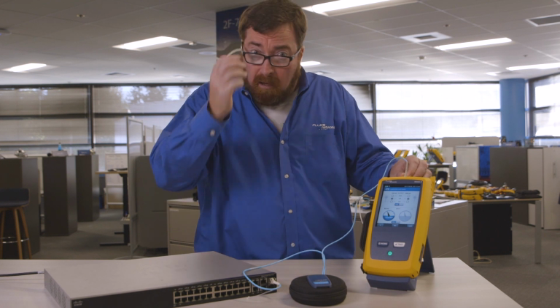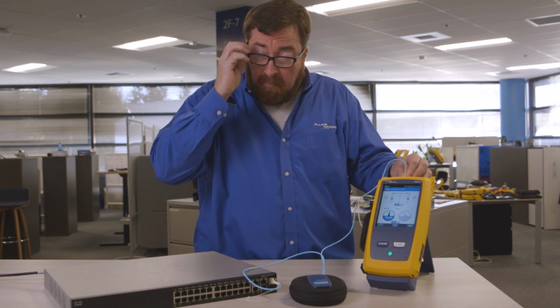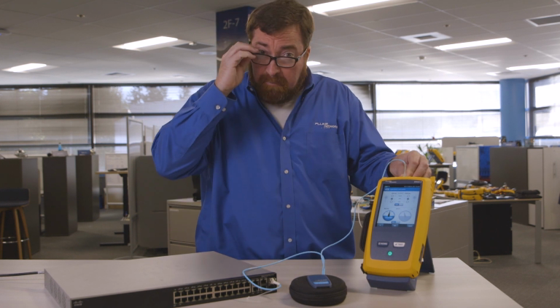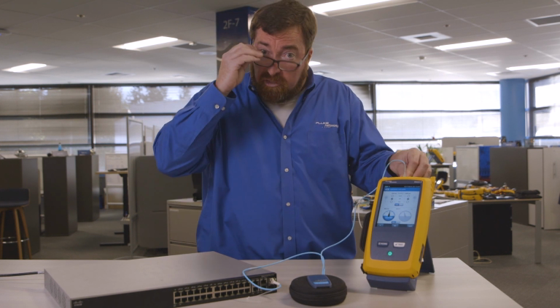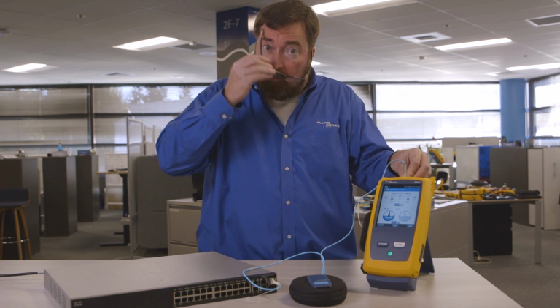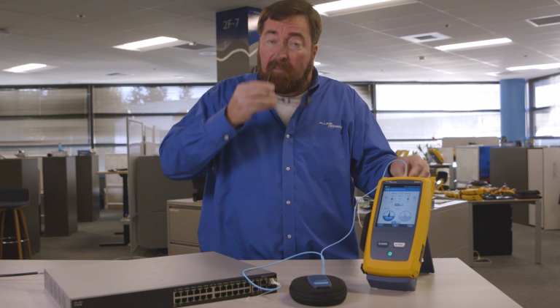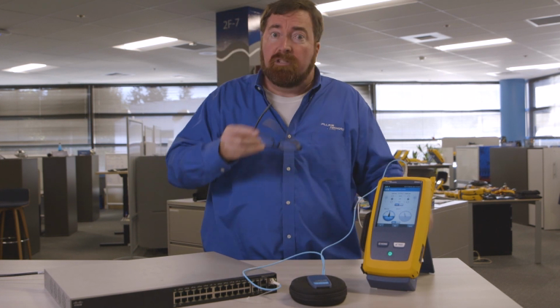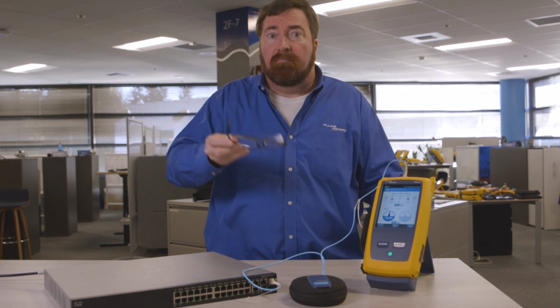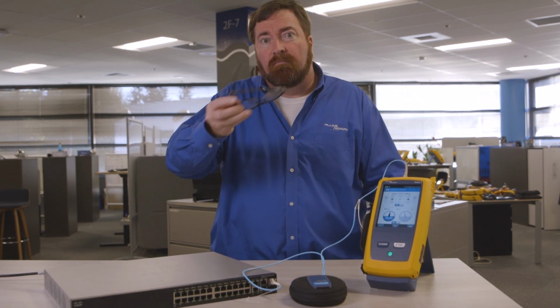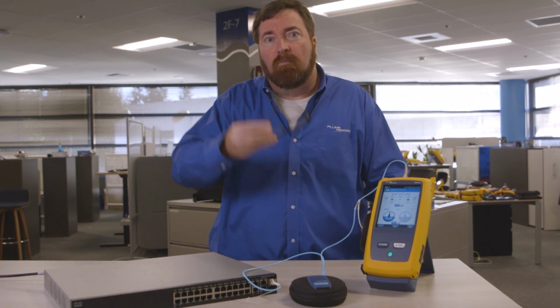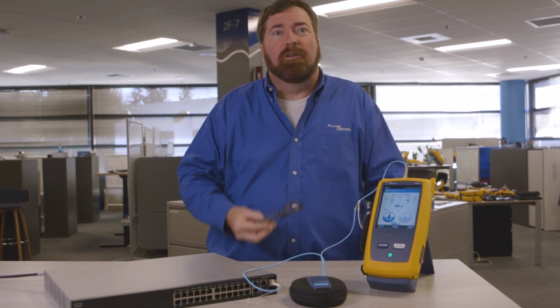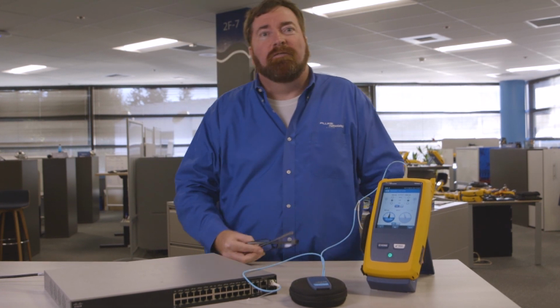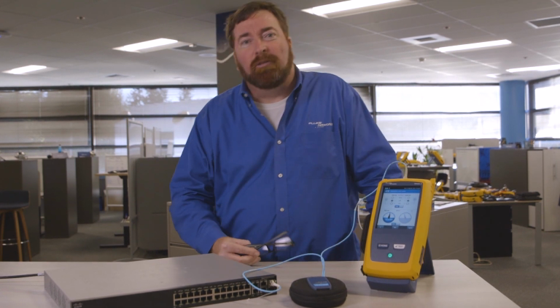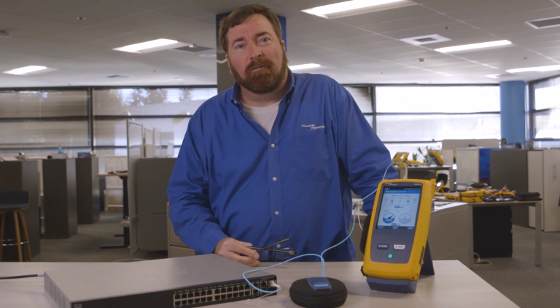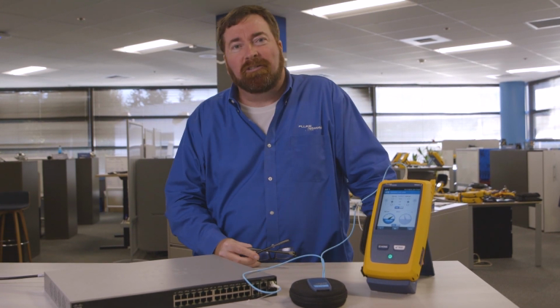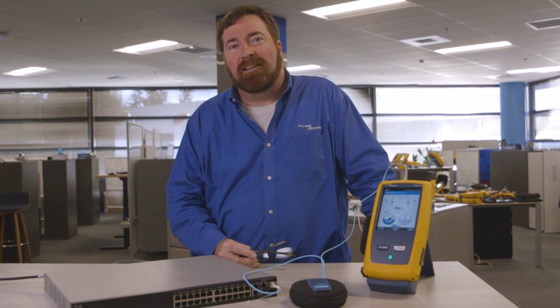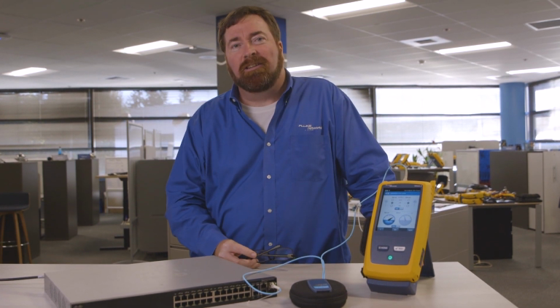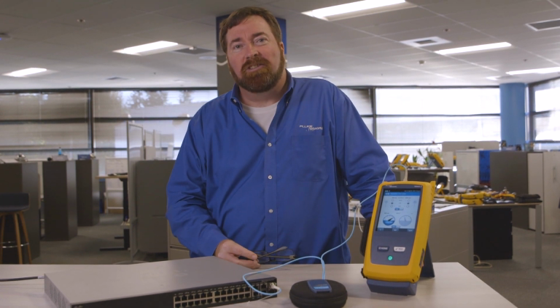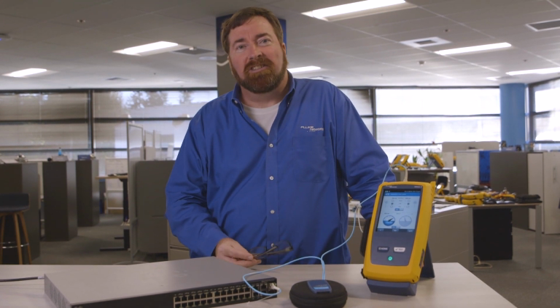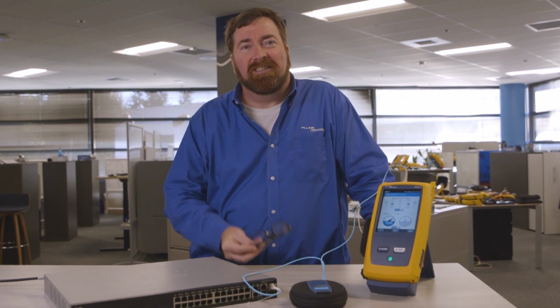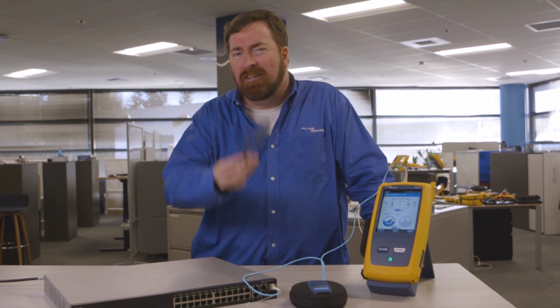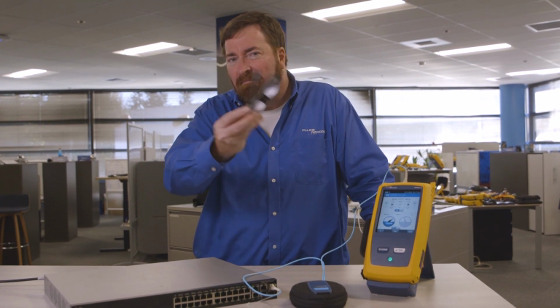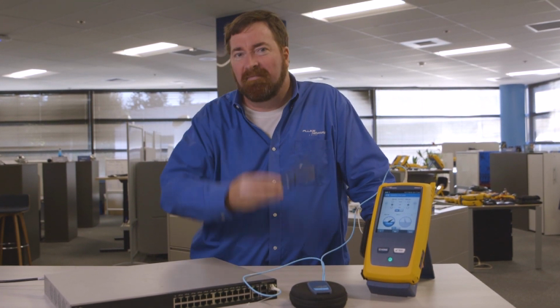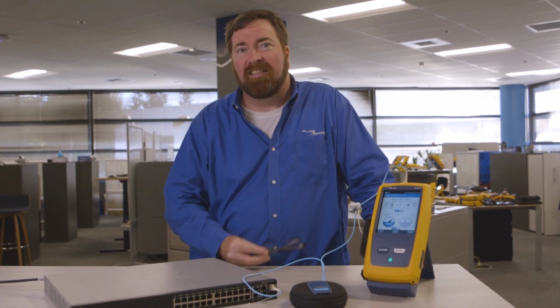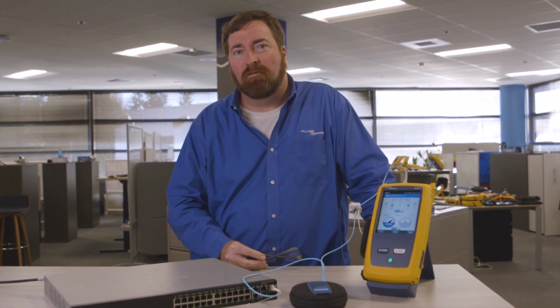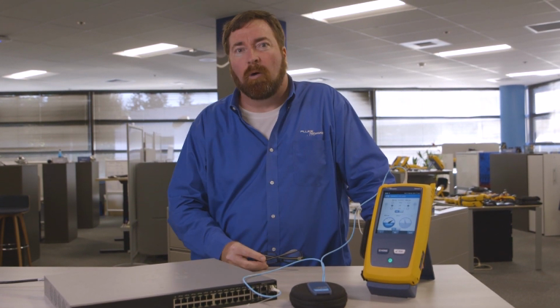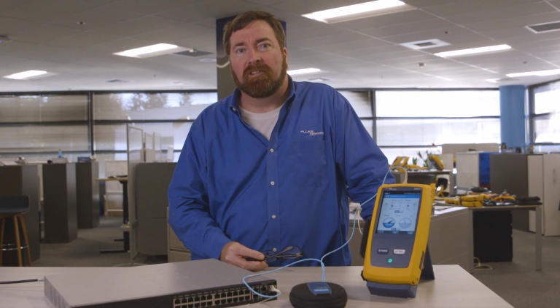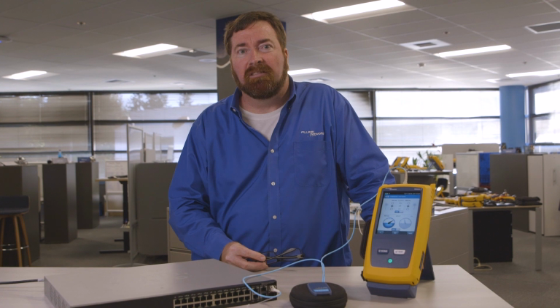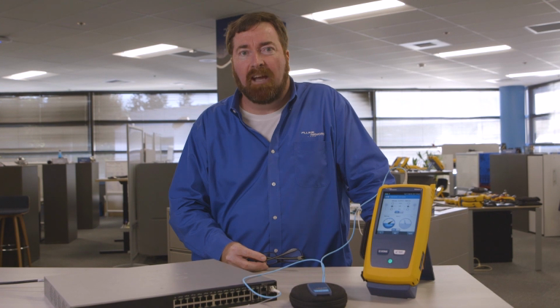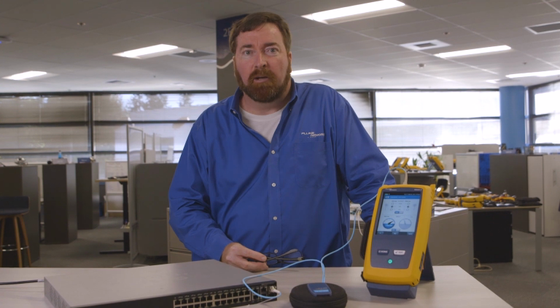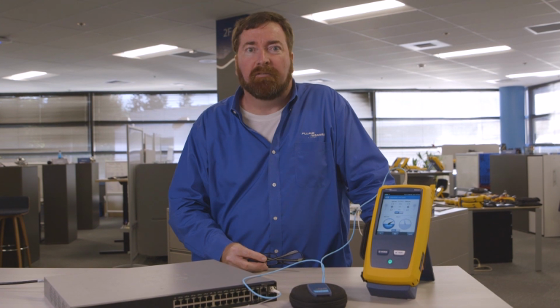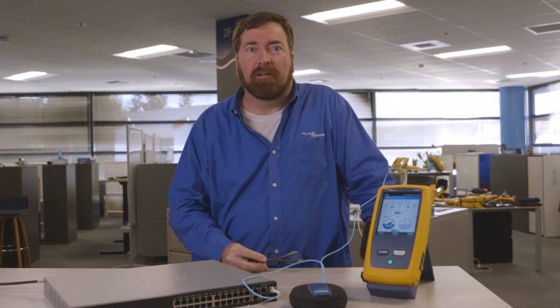My name is Jim Davis. We're here in the Fluke Network's Technical Assistance Center. Thanks for watching. Have a good afternoon.